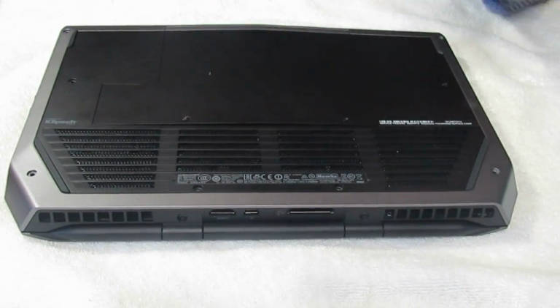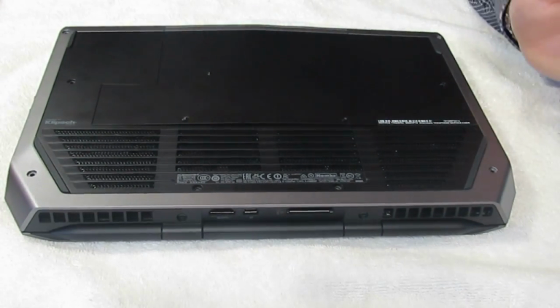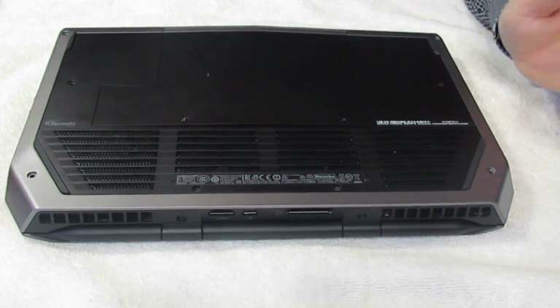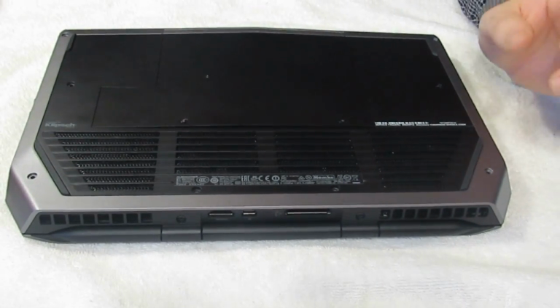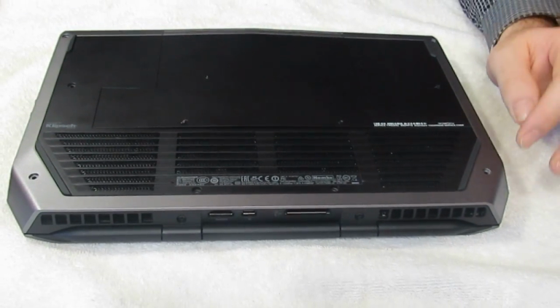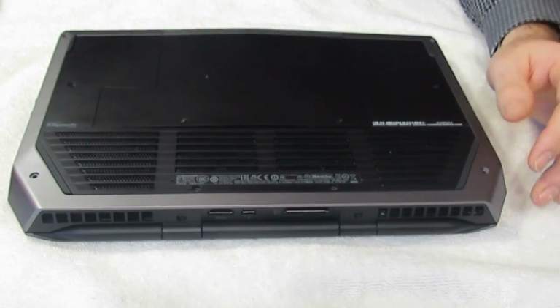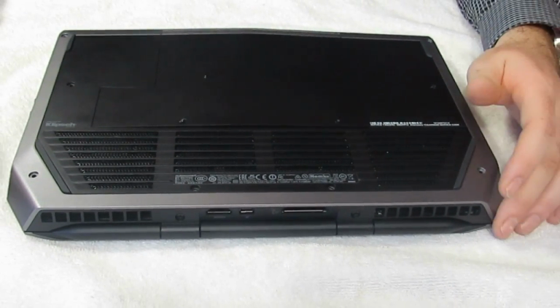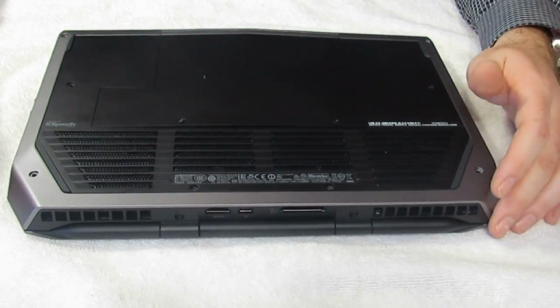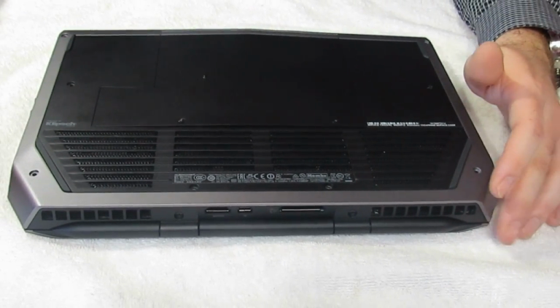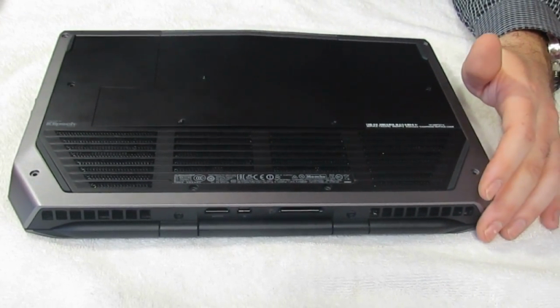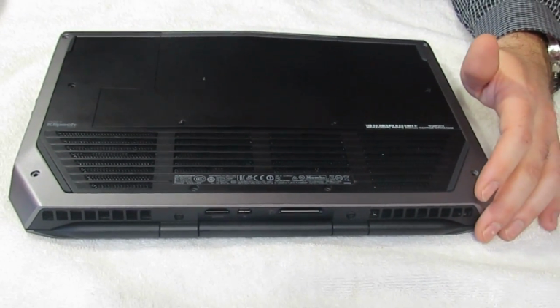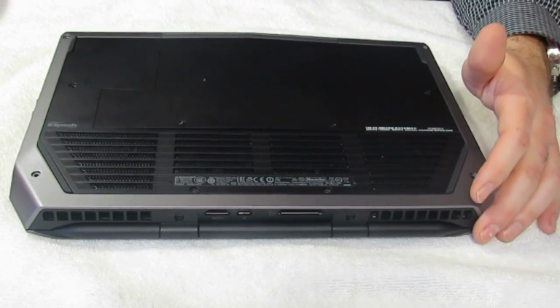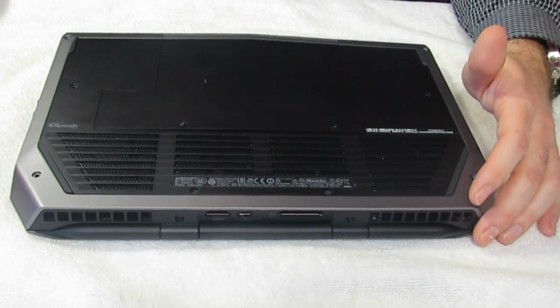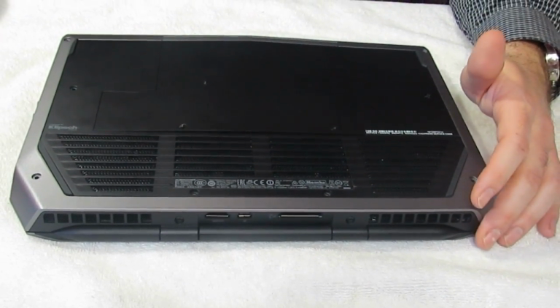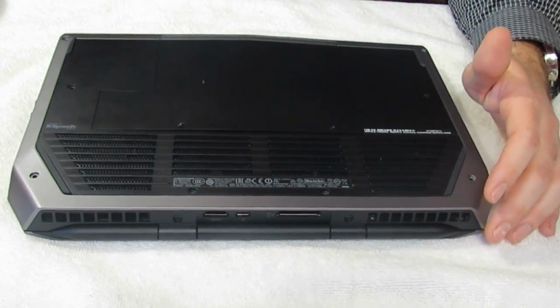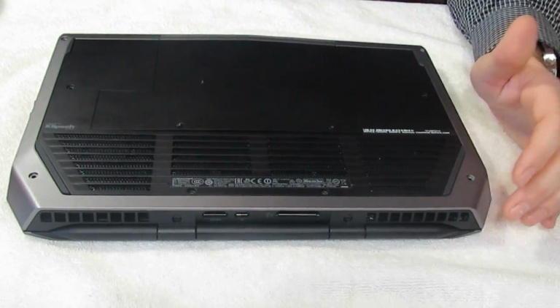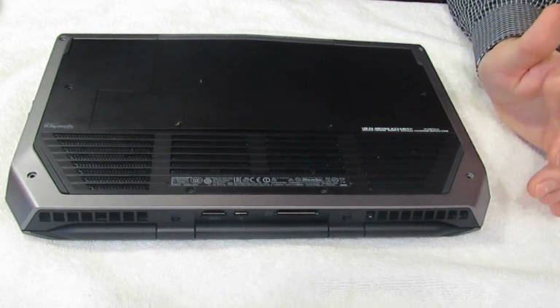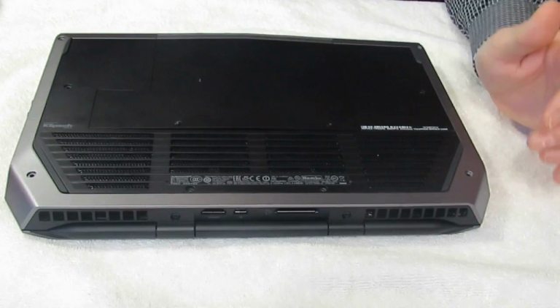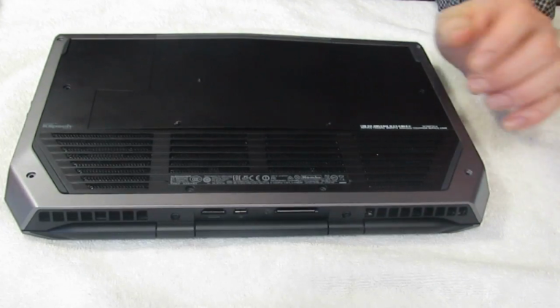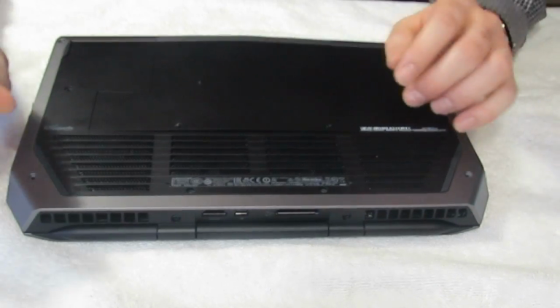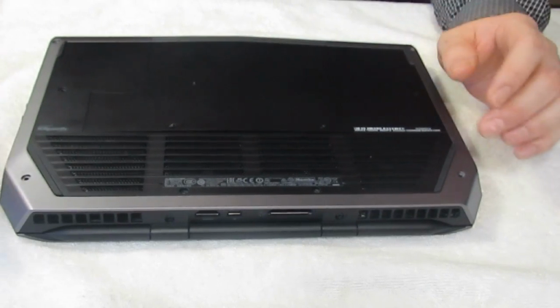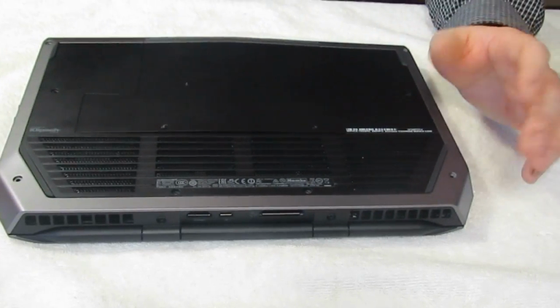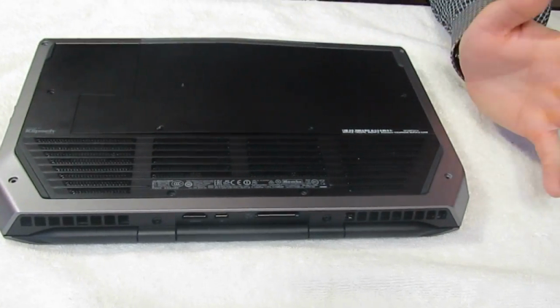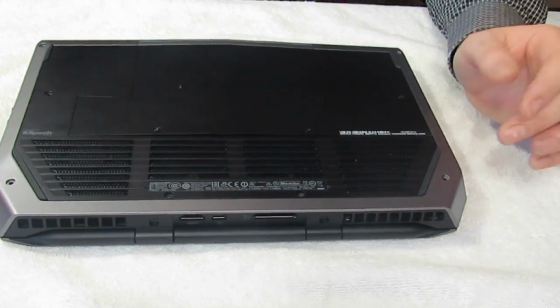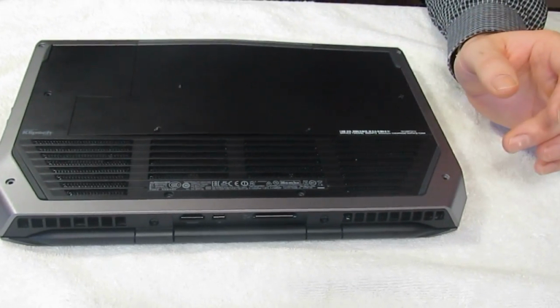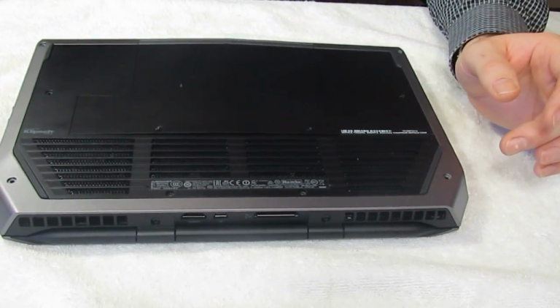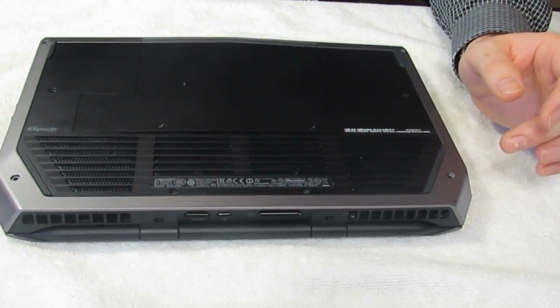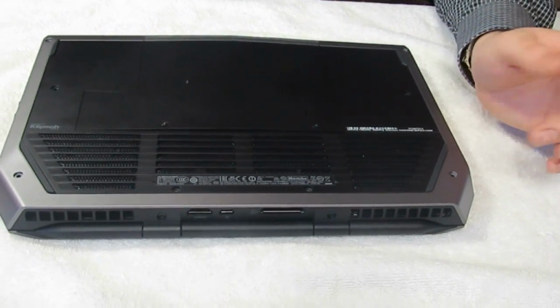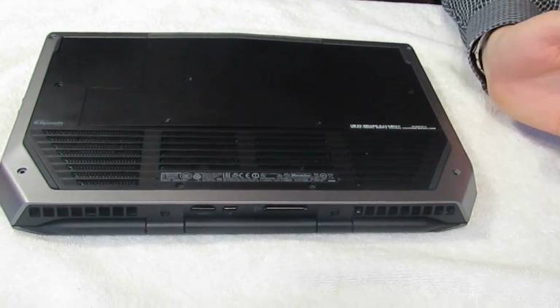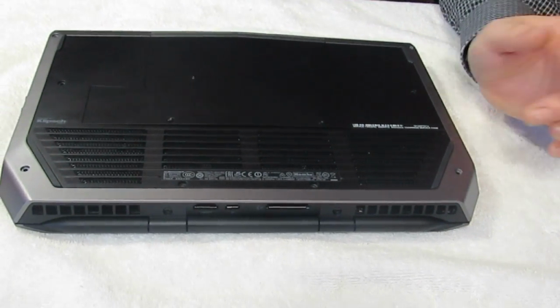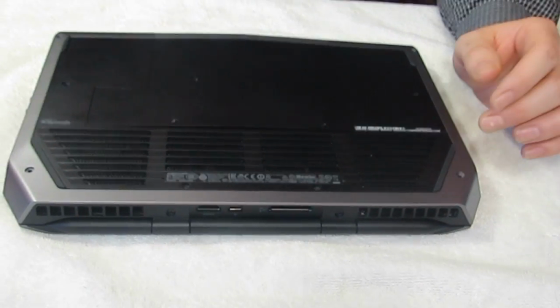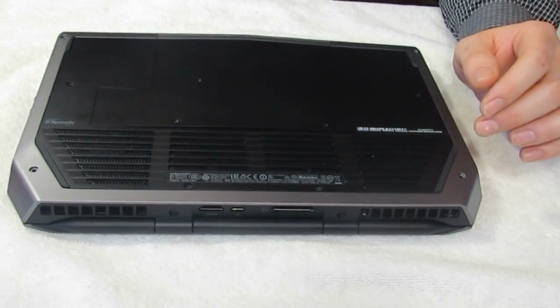This is dismantling the Alienware 13, so you can see the interior components.